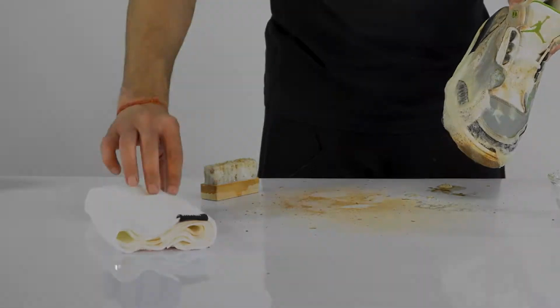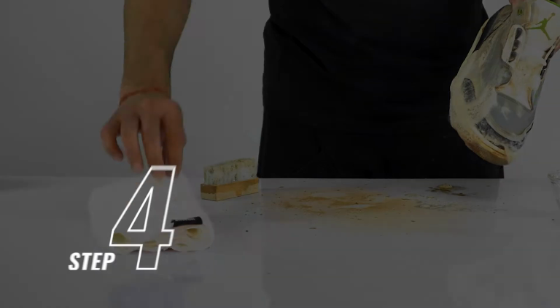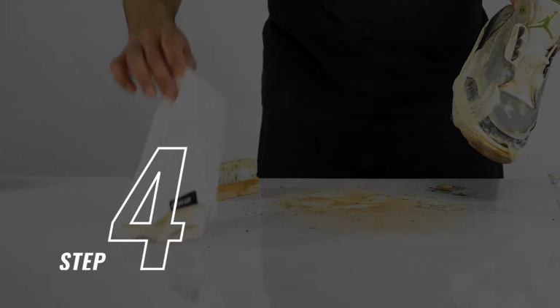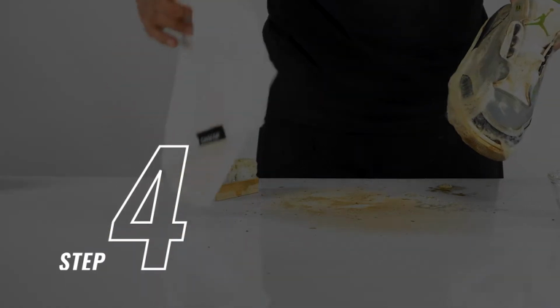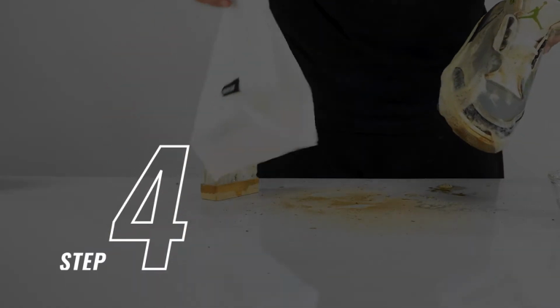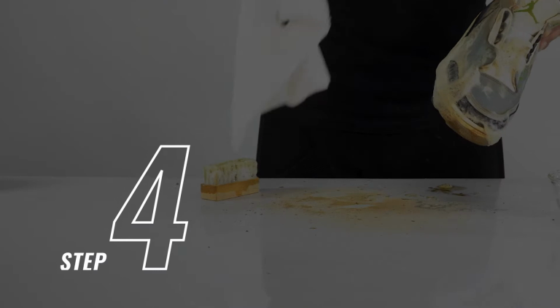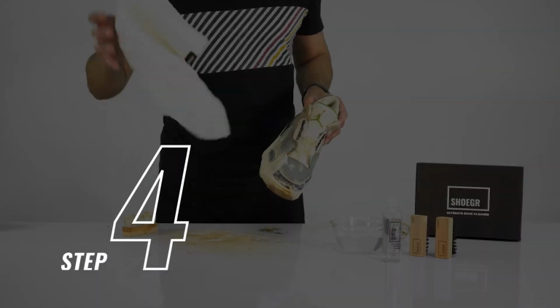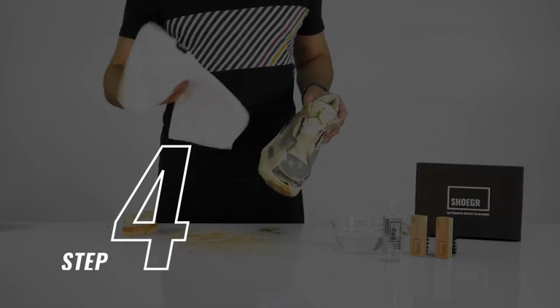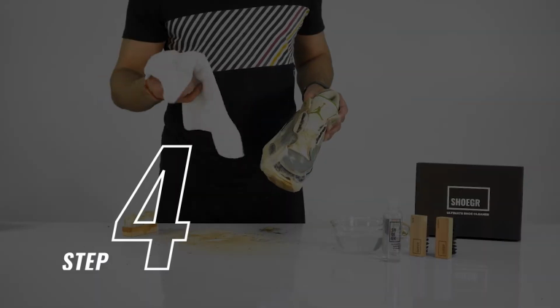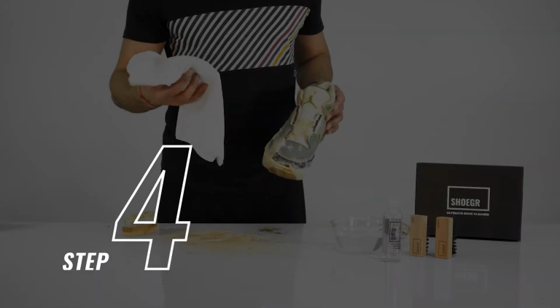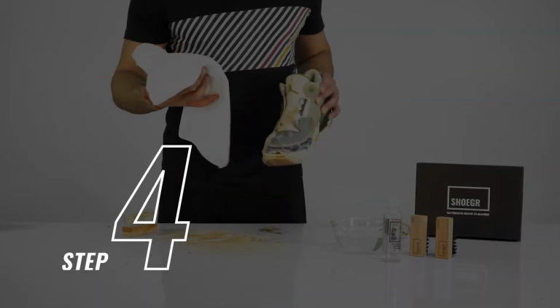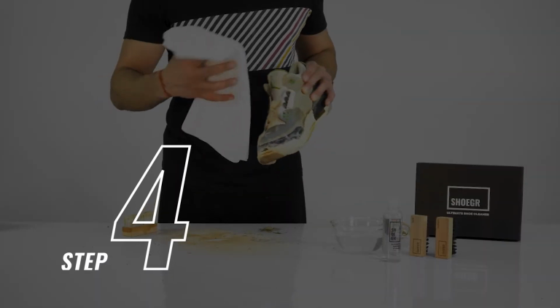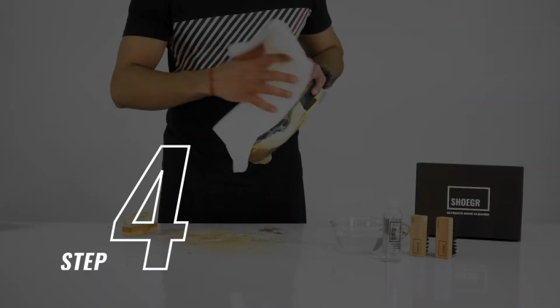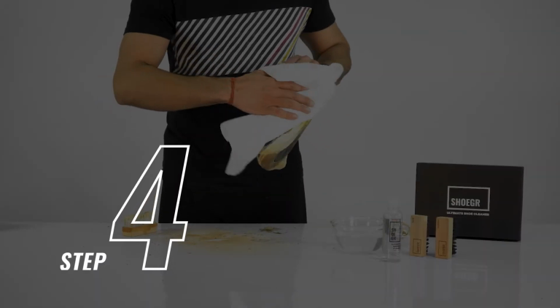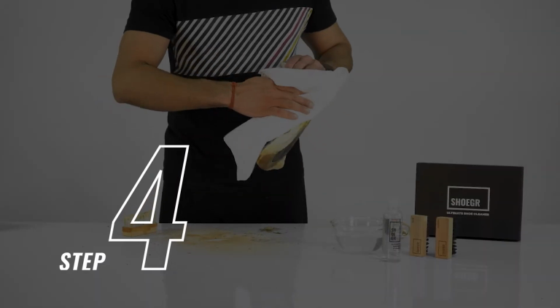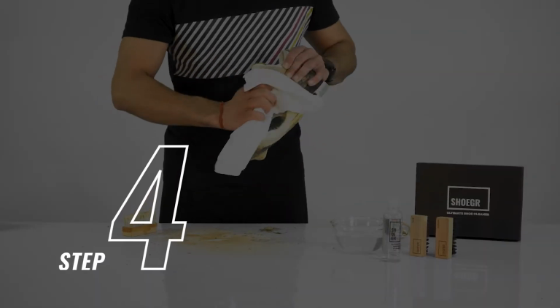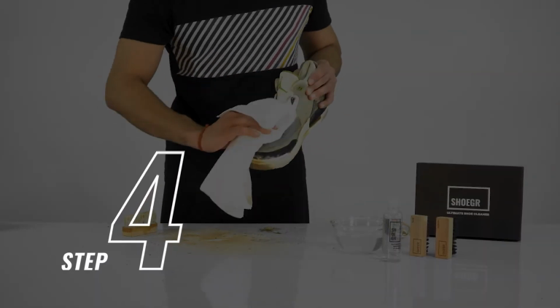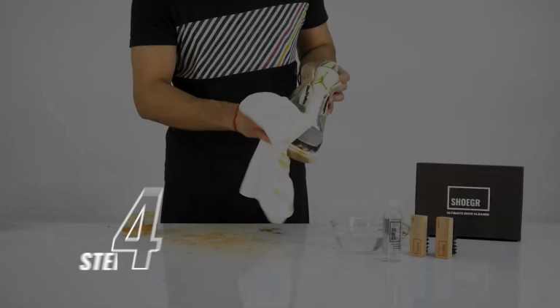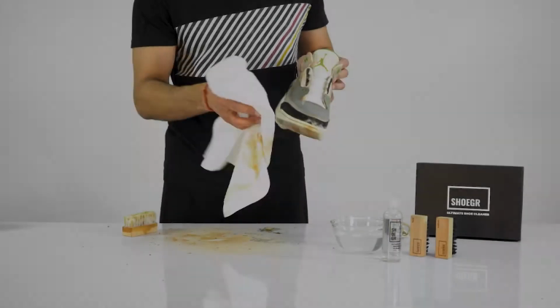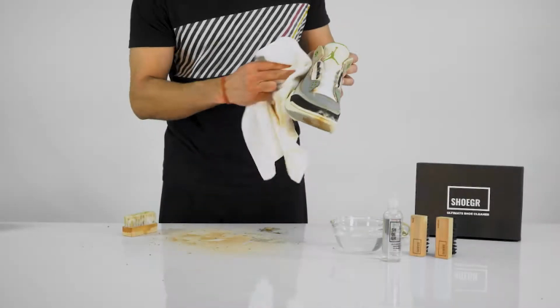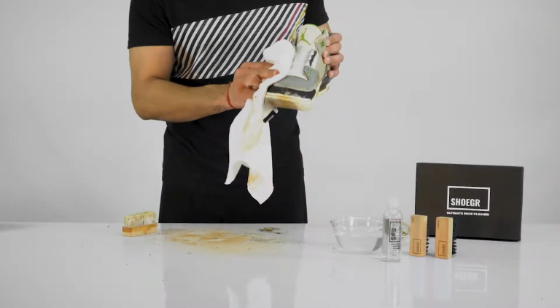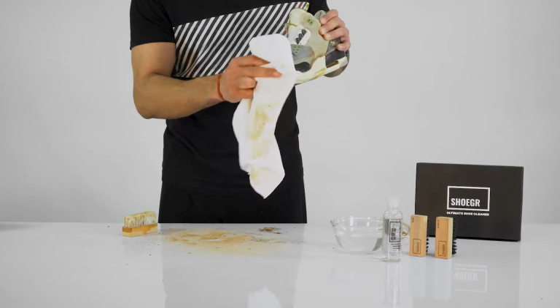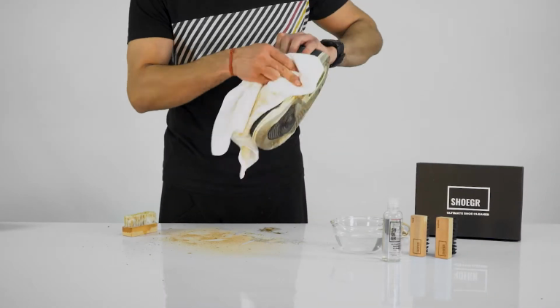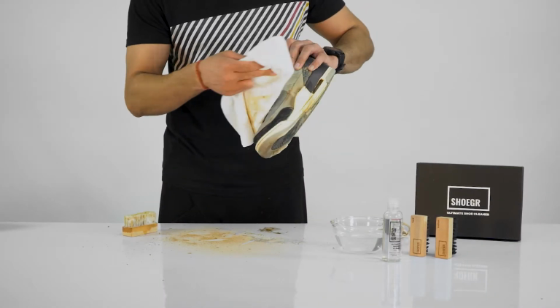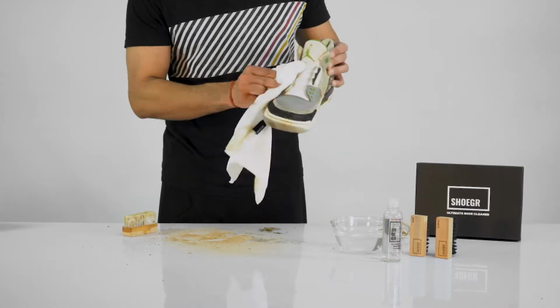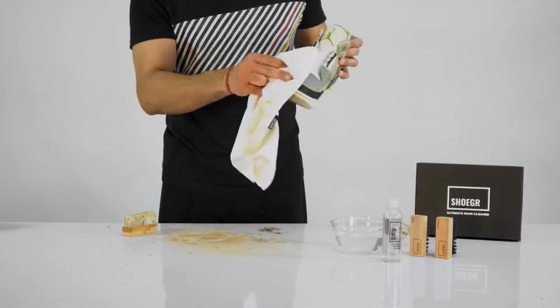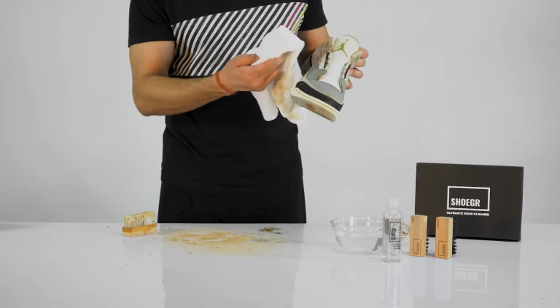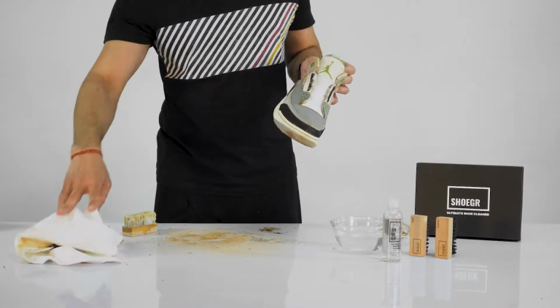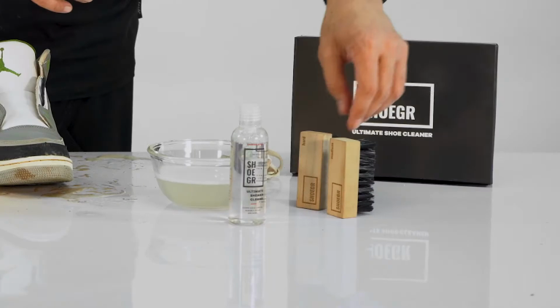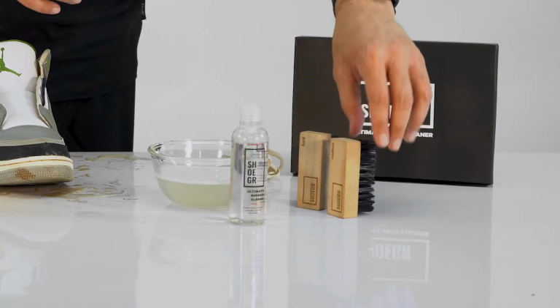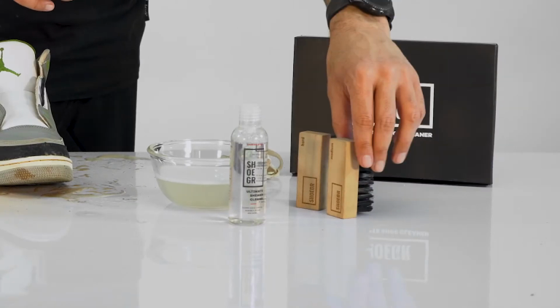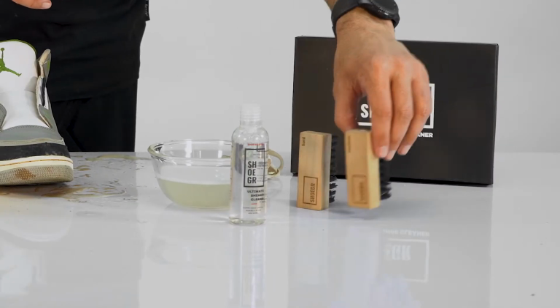Step 4. Pull the microfiber towel from the Ultimate Kit and wipe the upper of your shoe to see it looking as good as new.